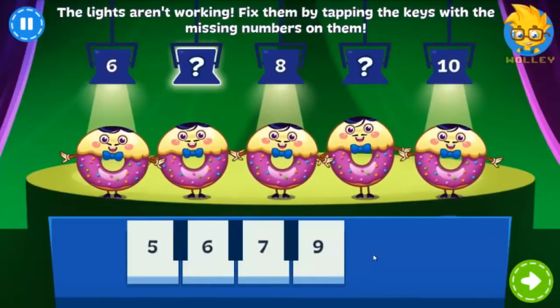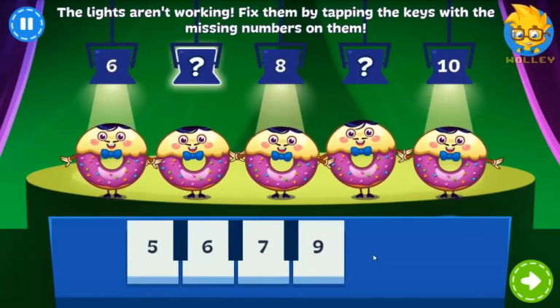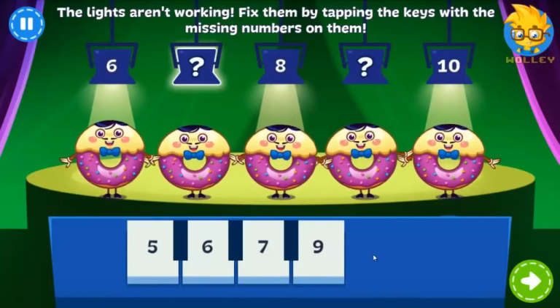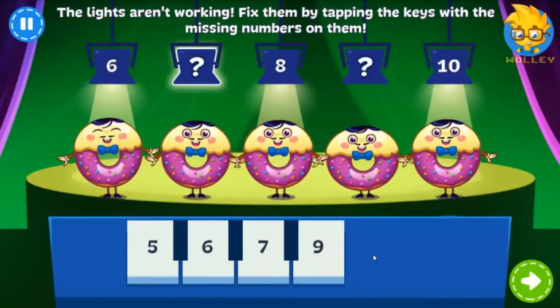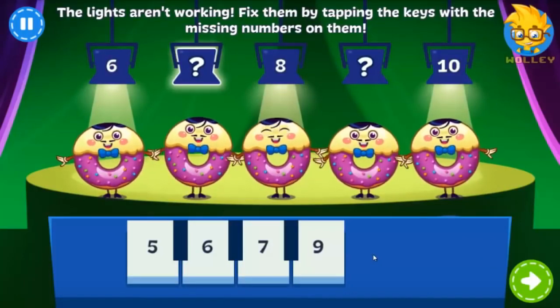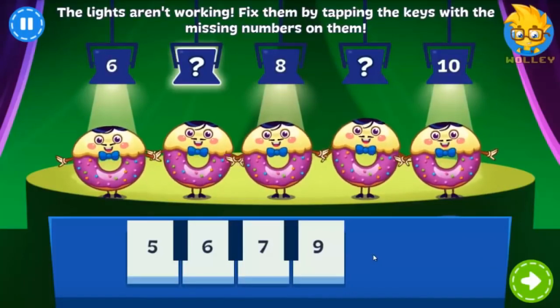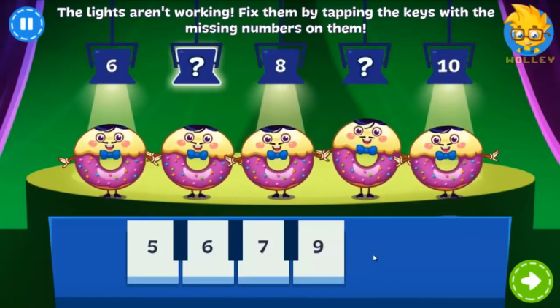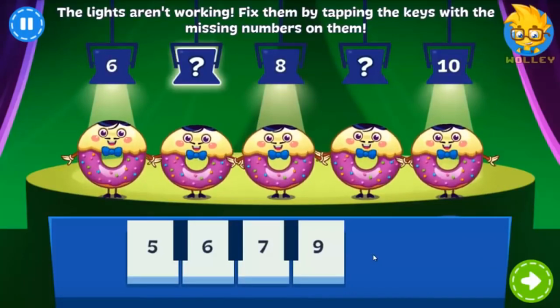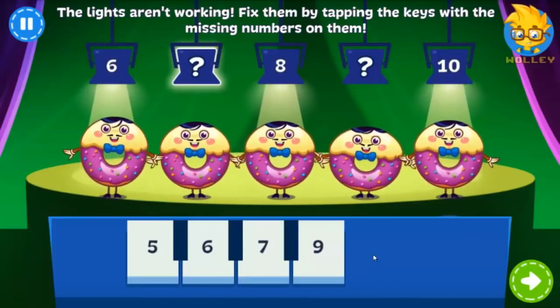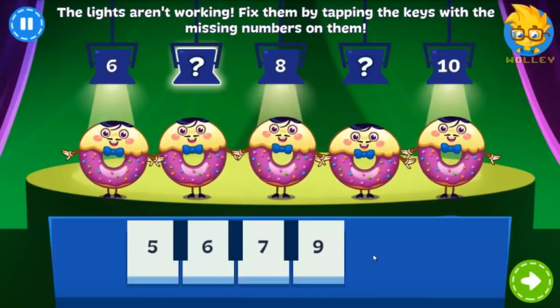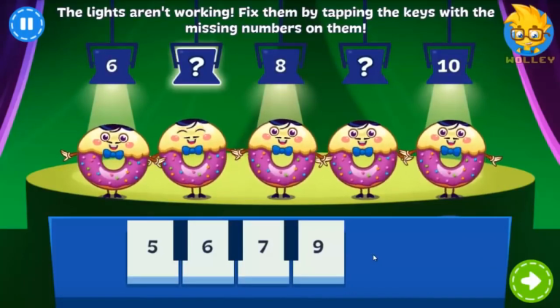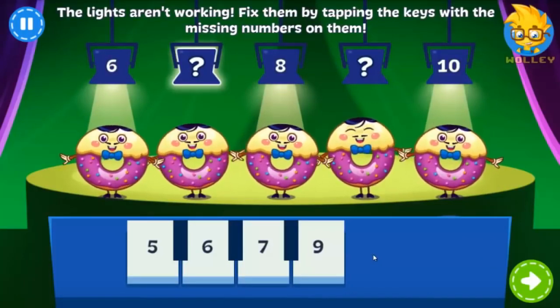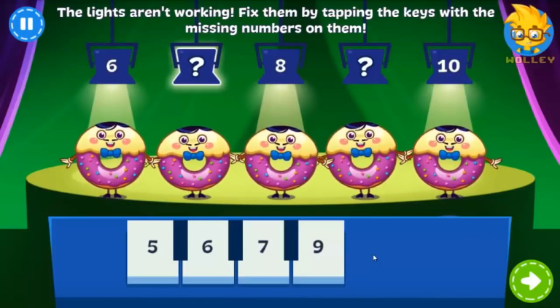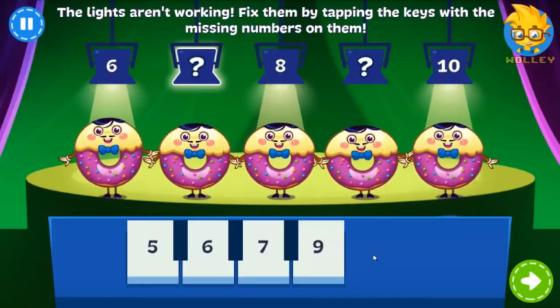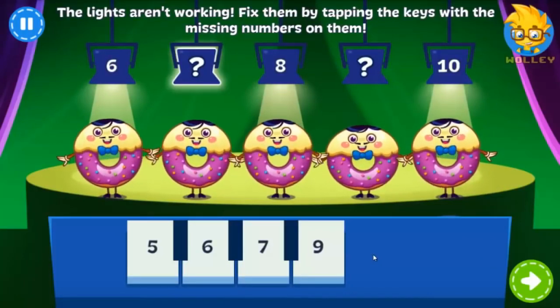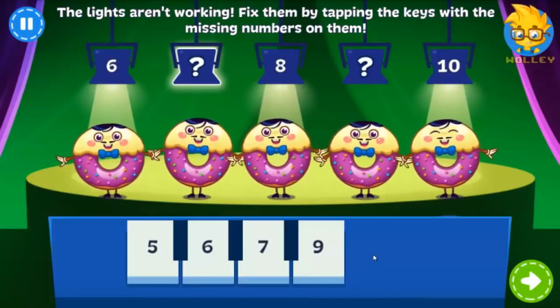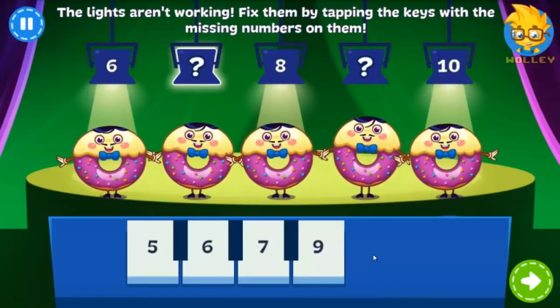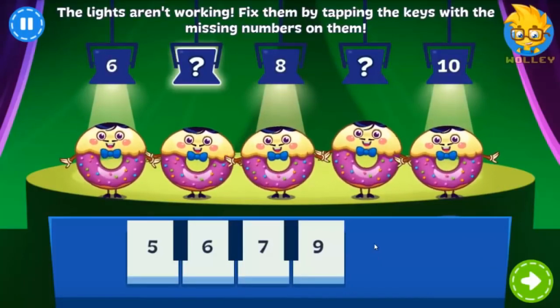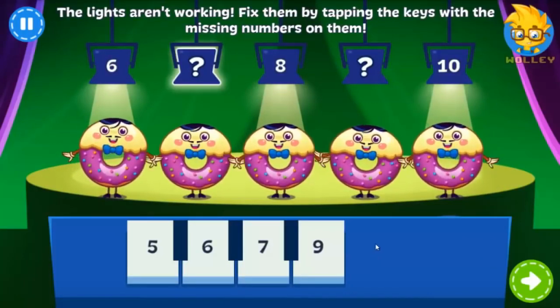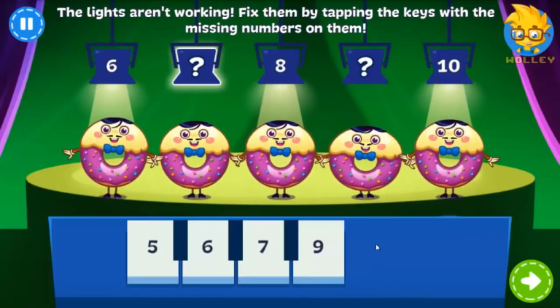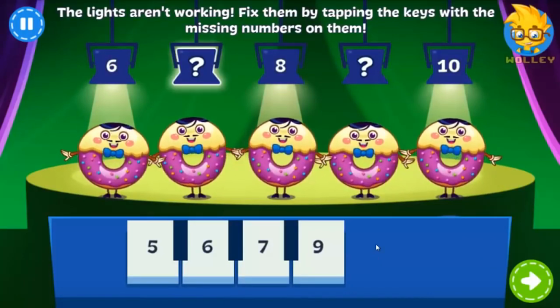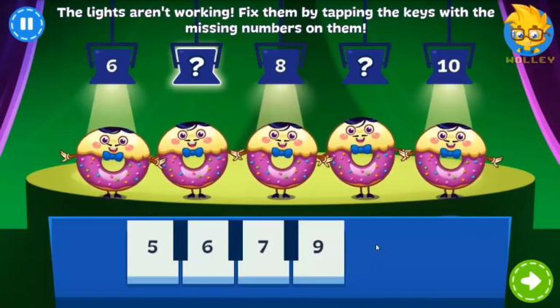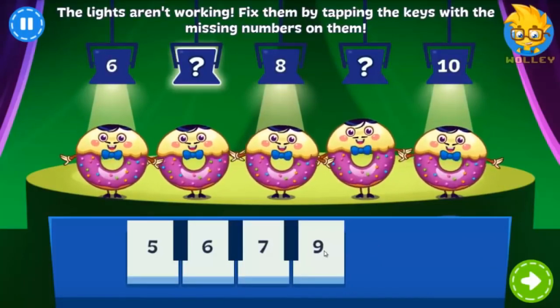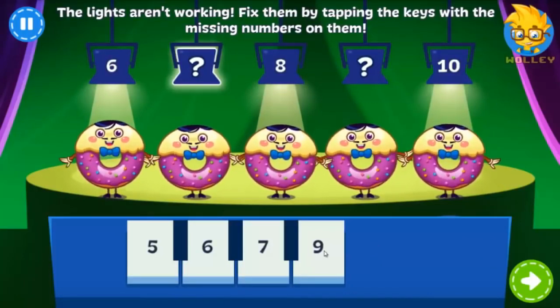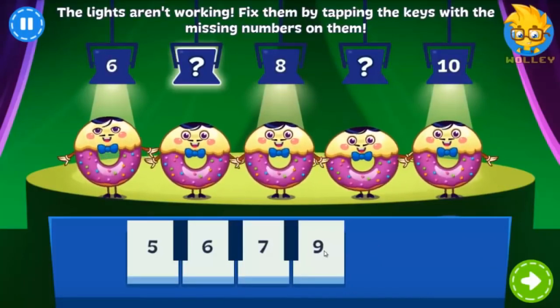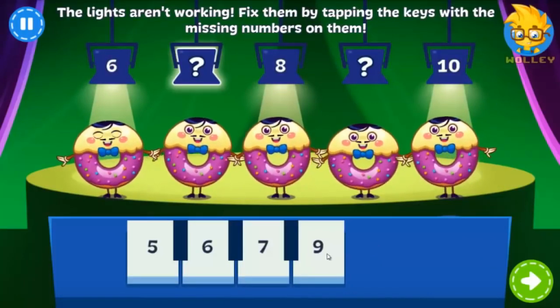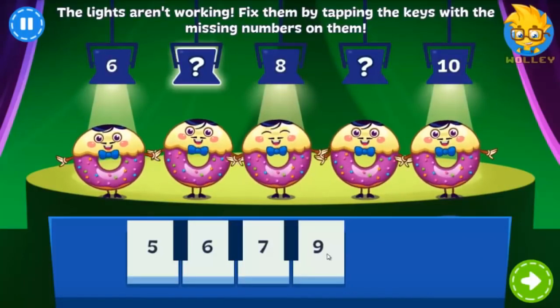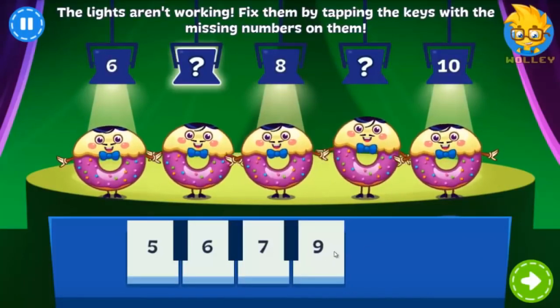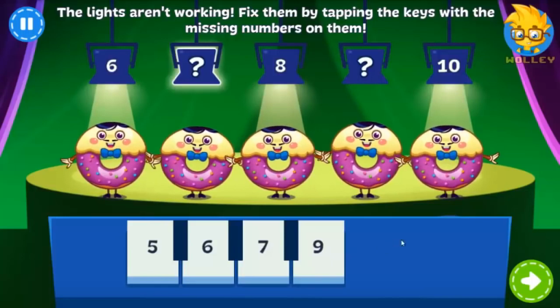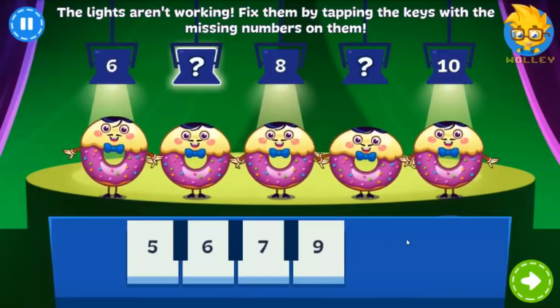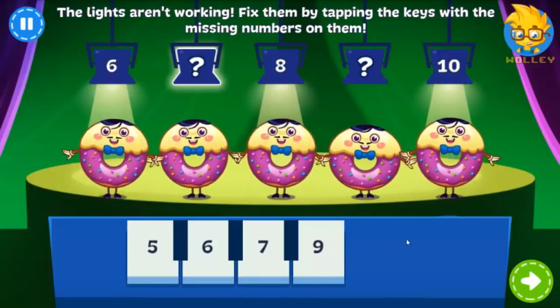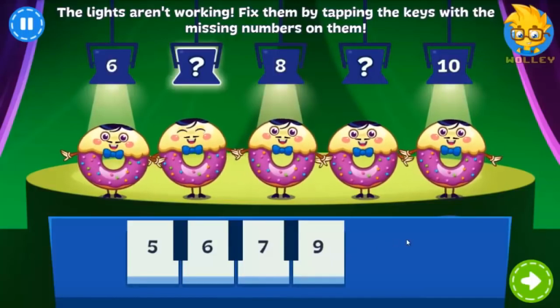The Donuts were in the middle of performing when the lights went out. Can you turn them back on? Just tap the missing numbers.